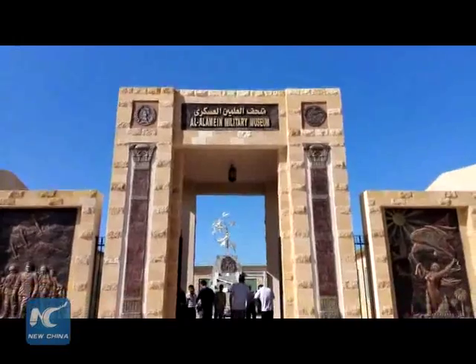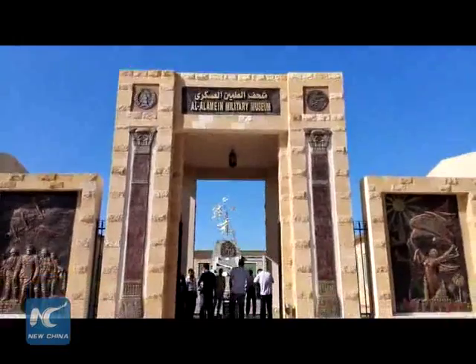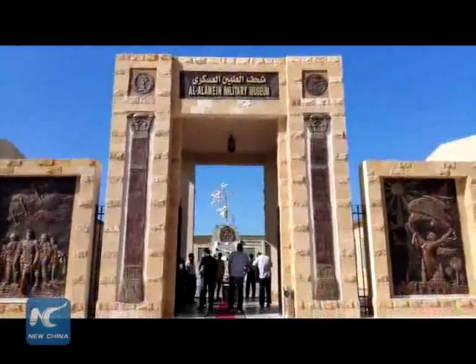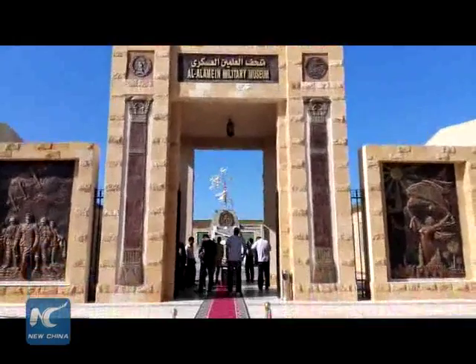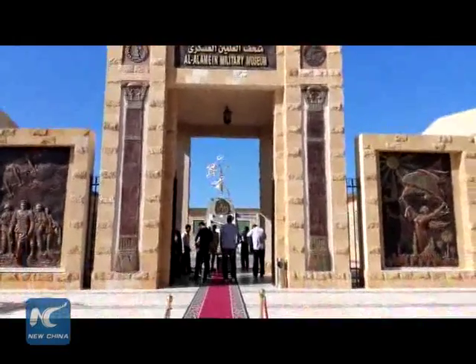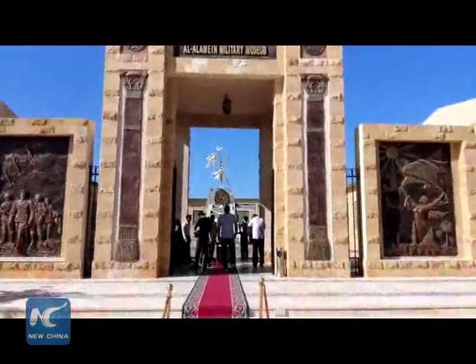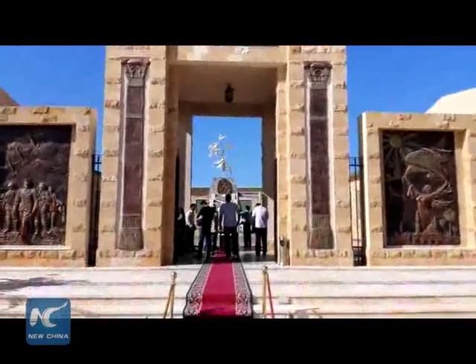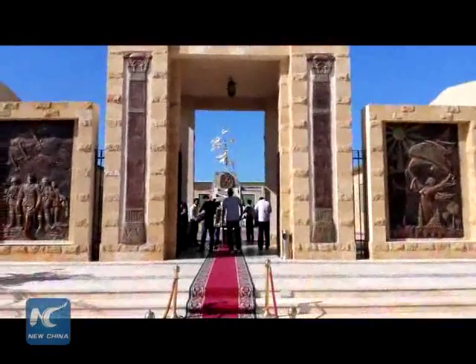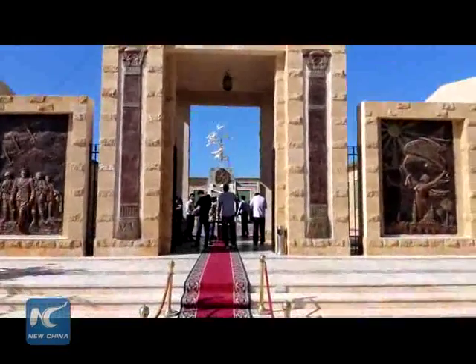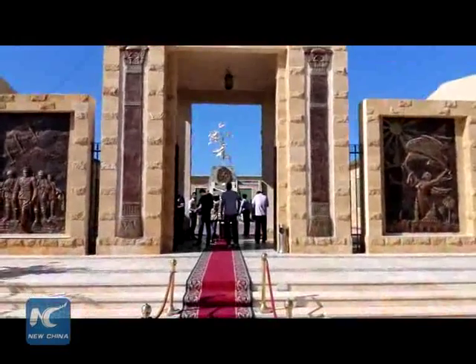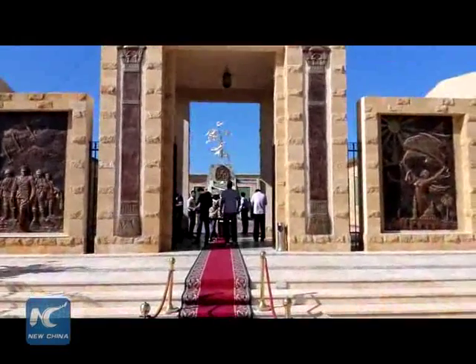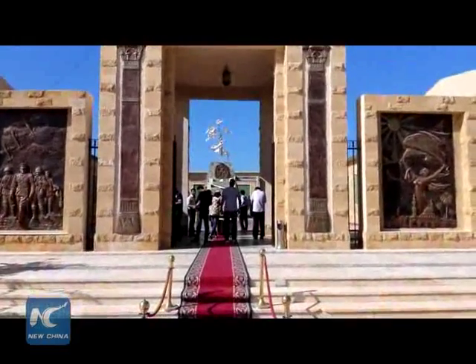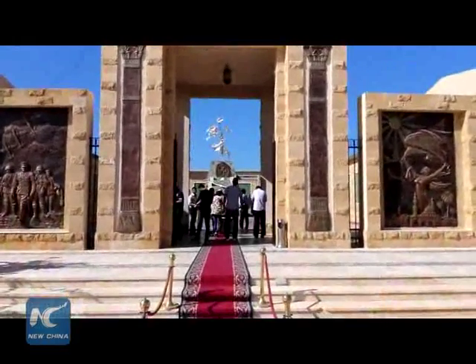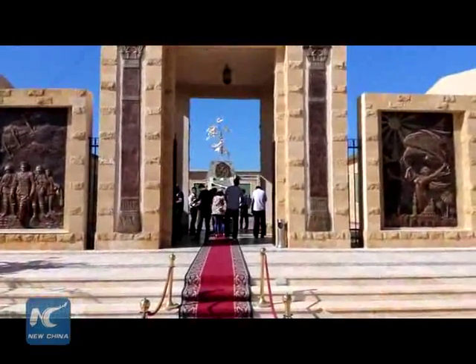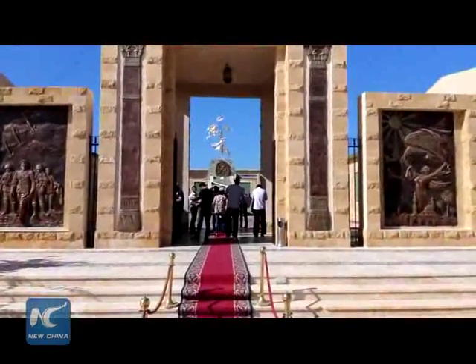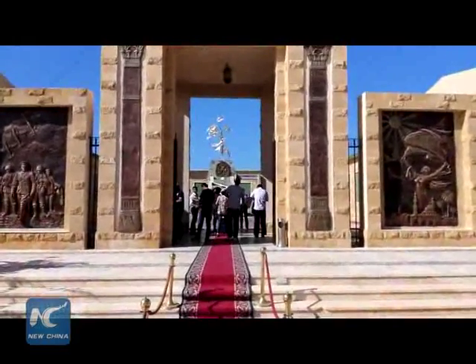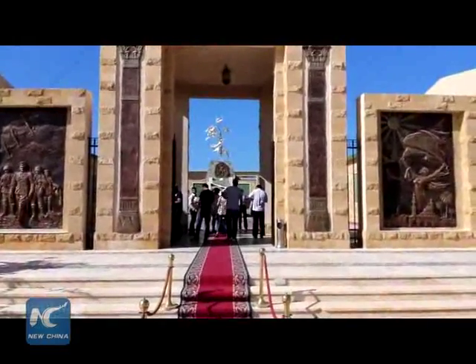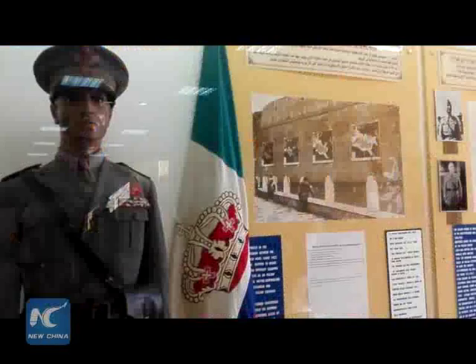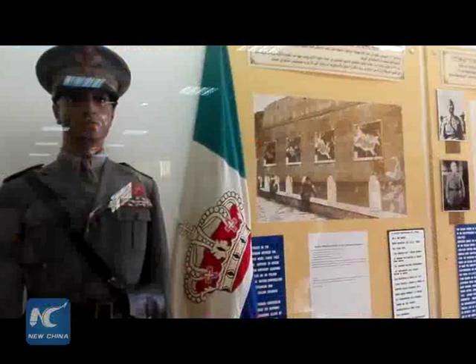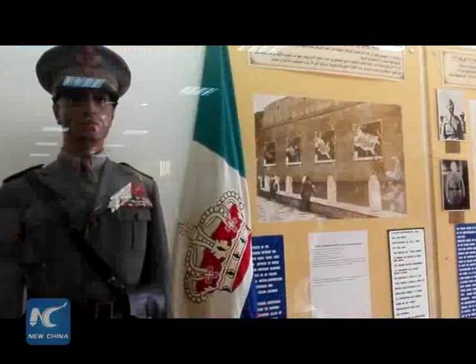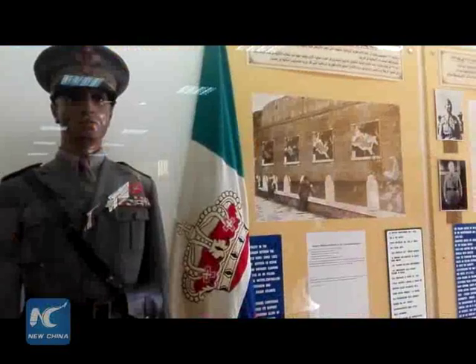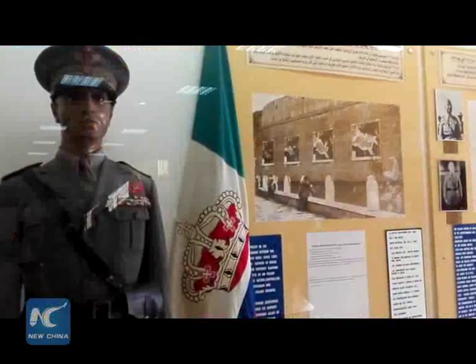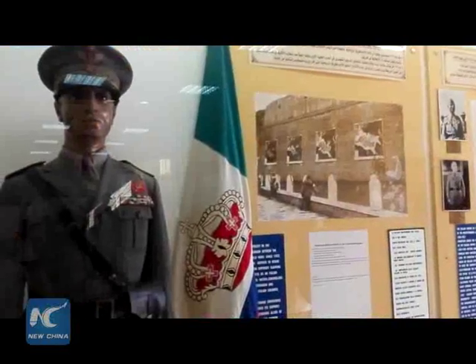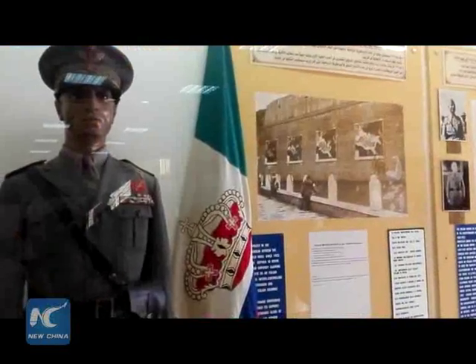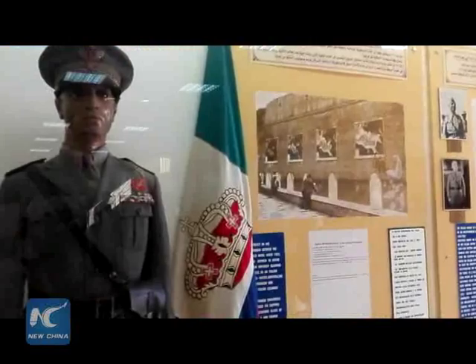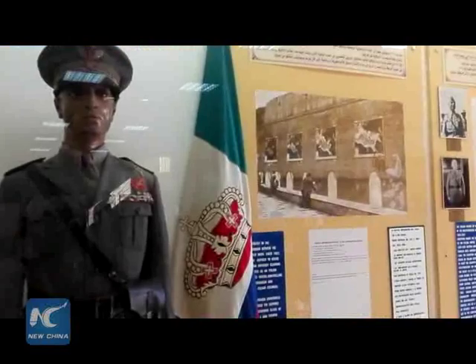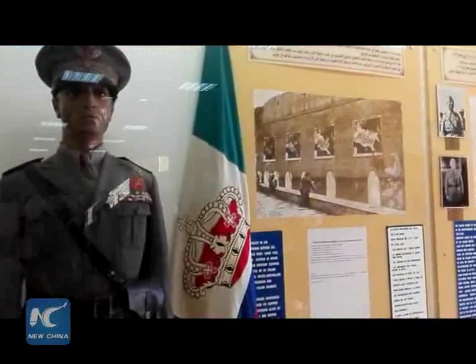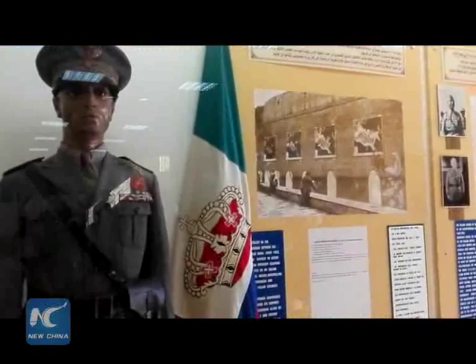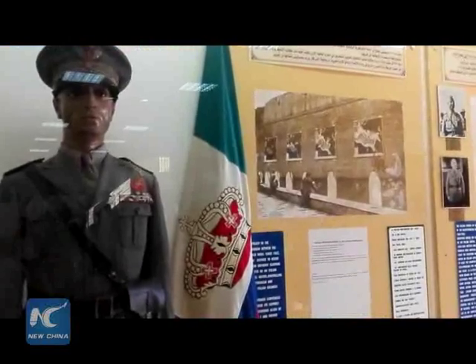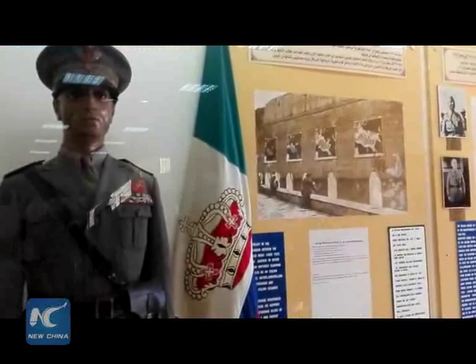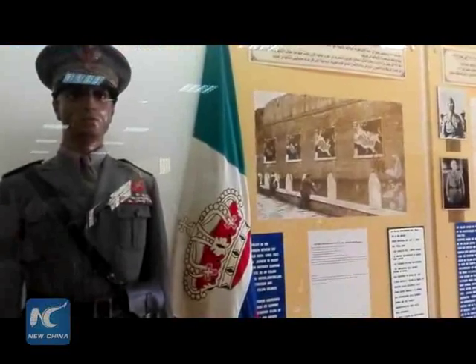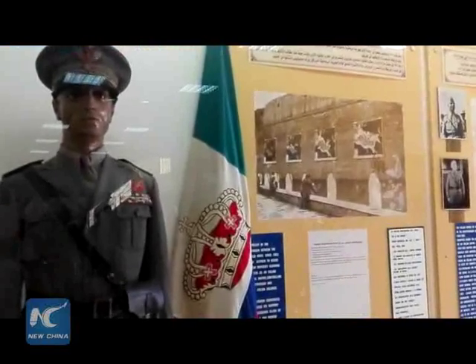Not too far from the coast, El Alamein Military Museum is open for visitors.